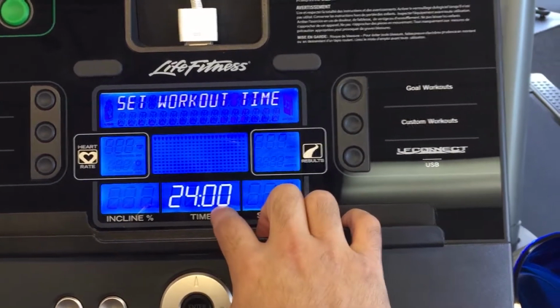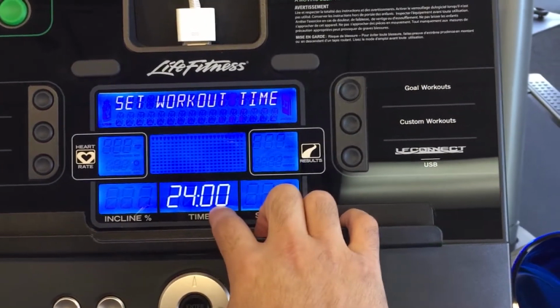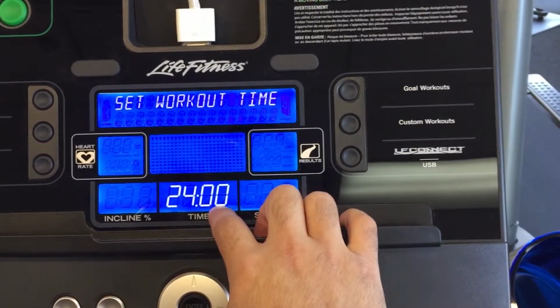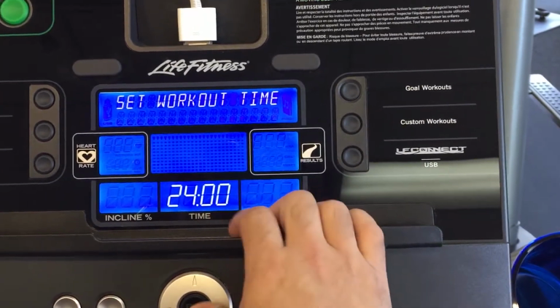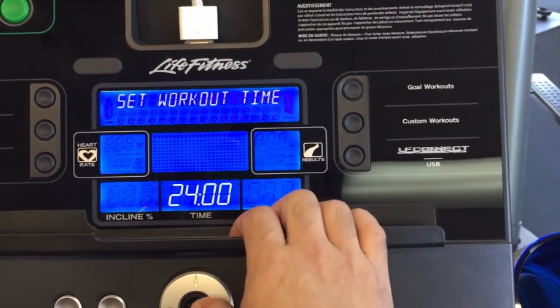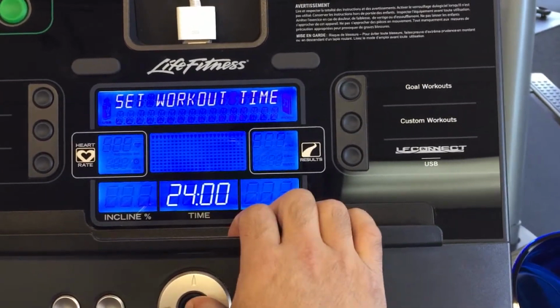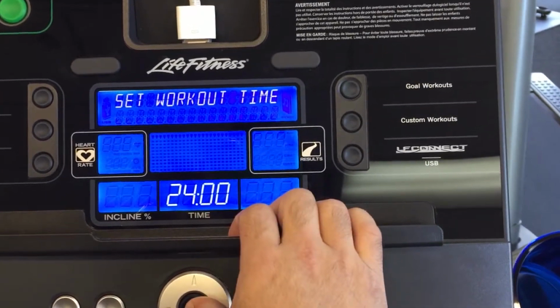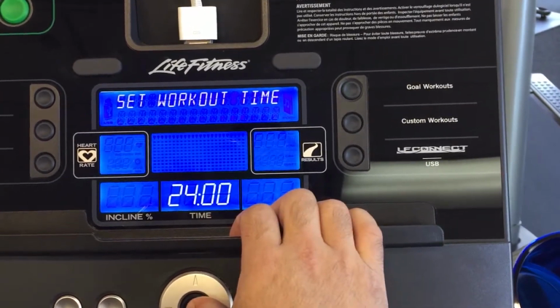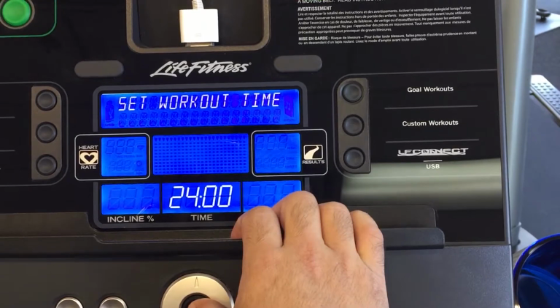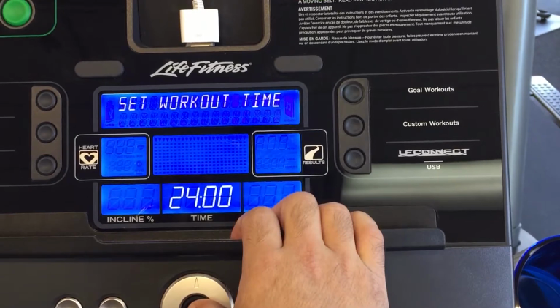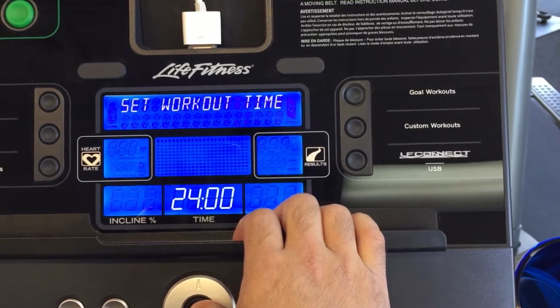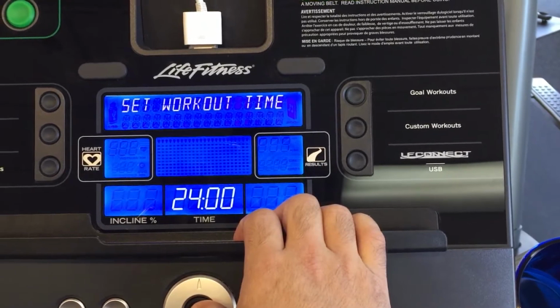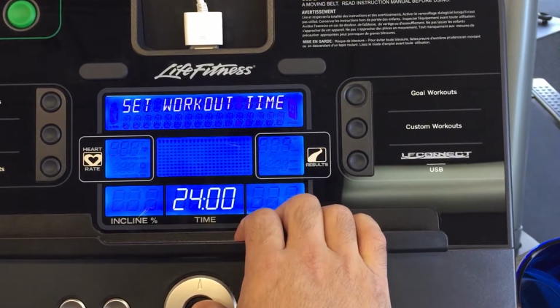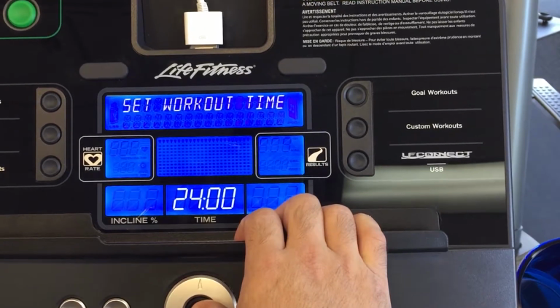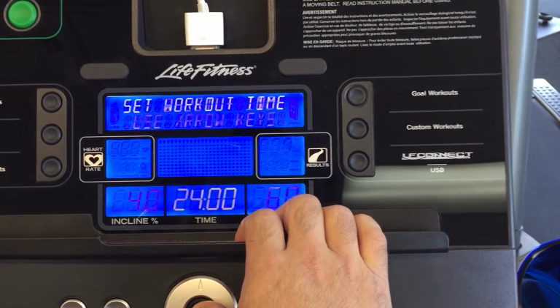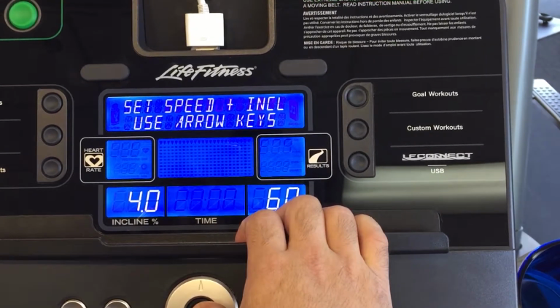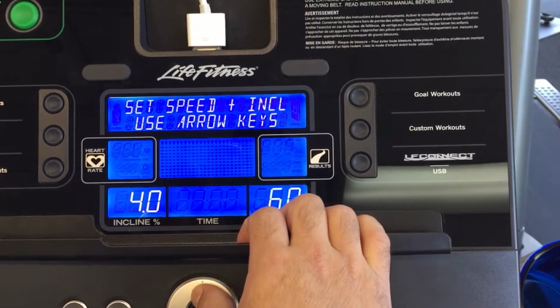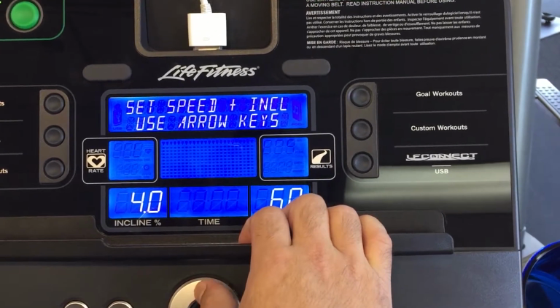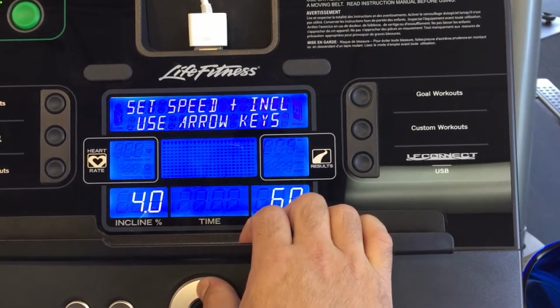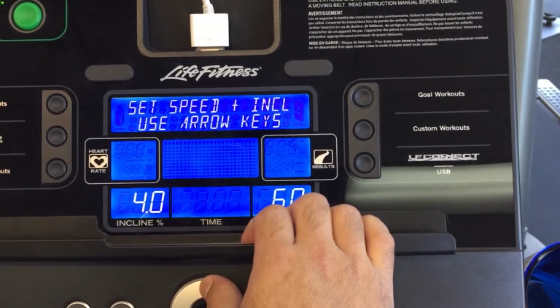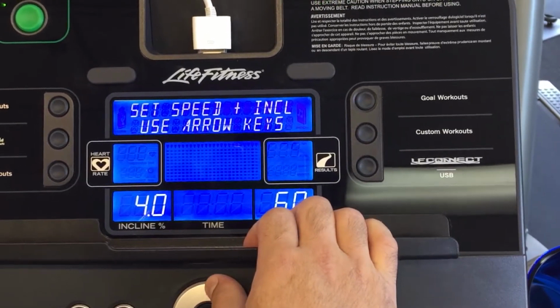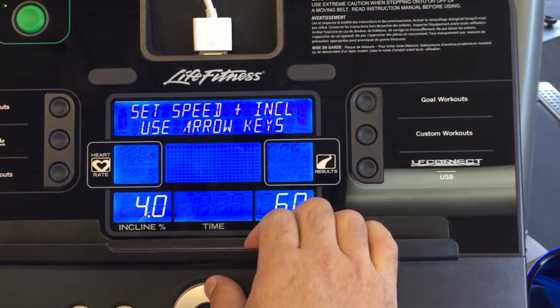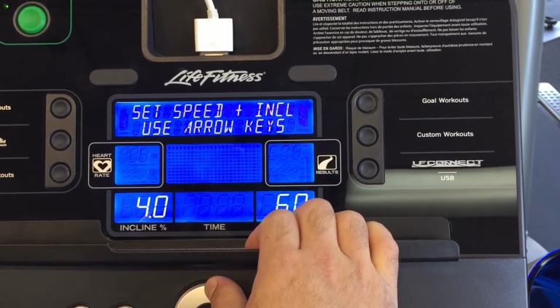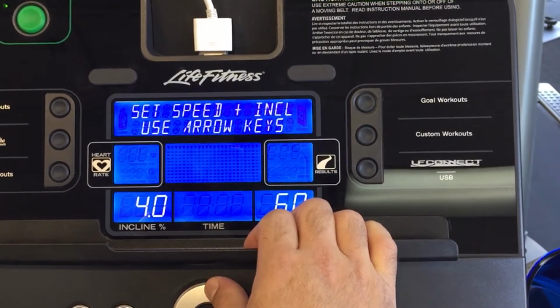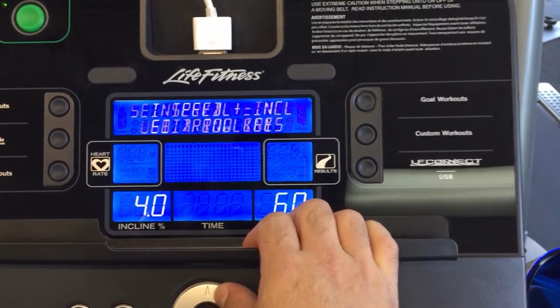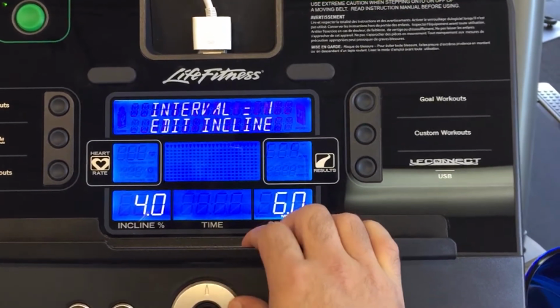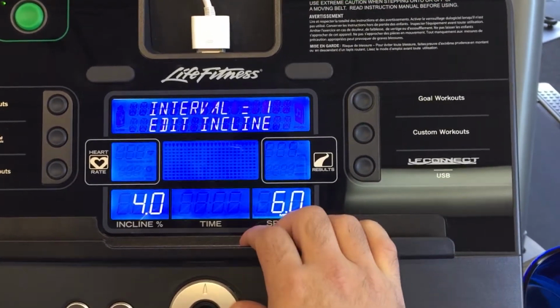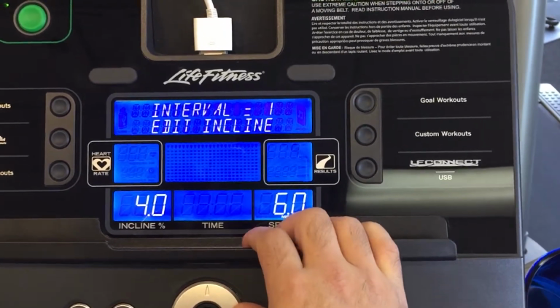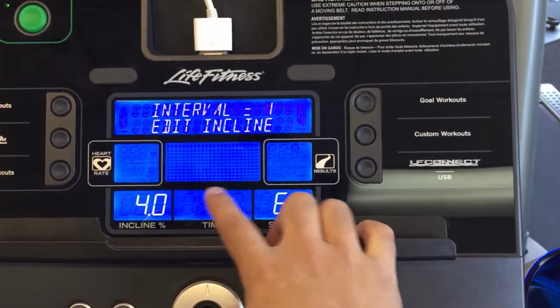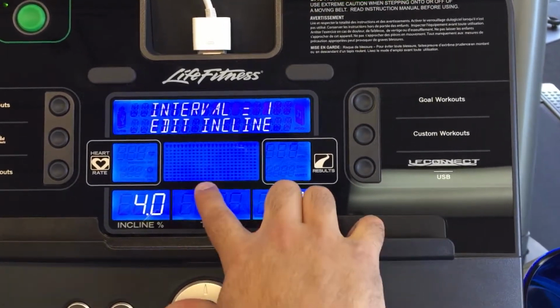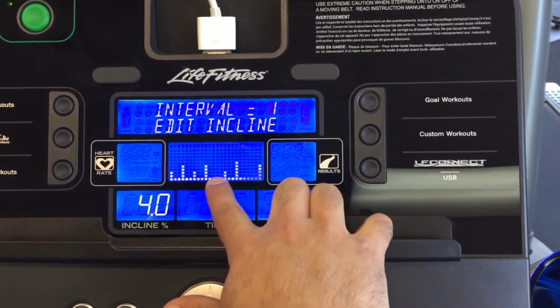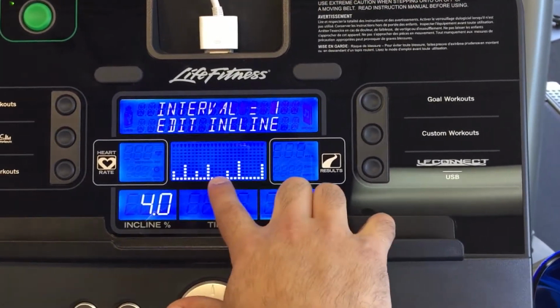Once you set your time, what you're going to do is push enter, and then you'll be able to actually choose the incline.